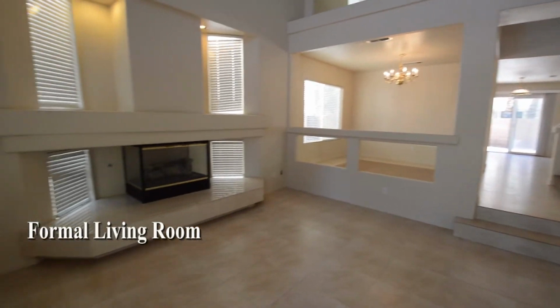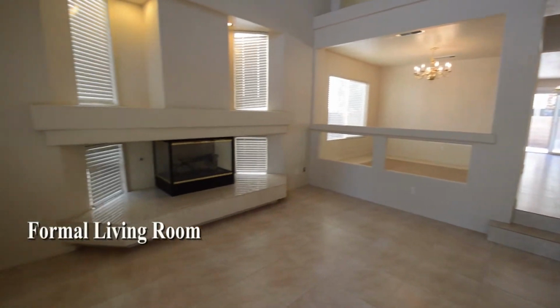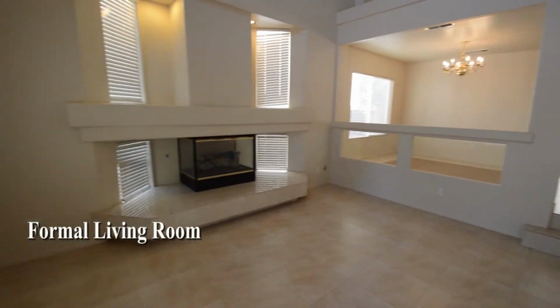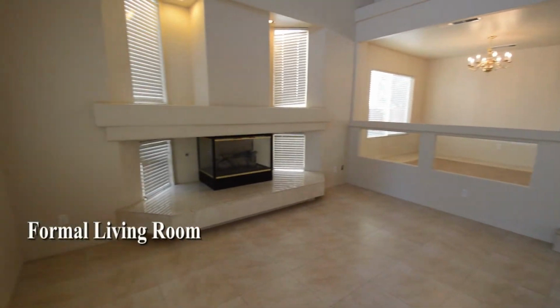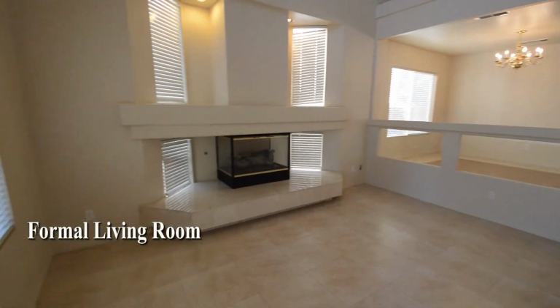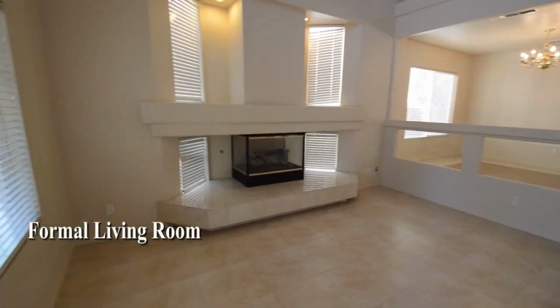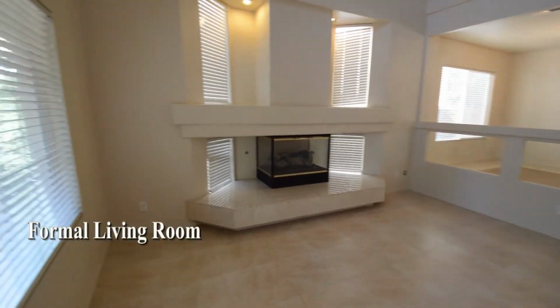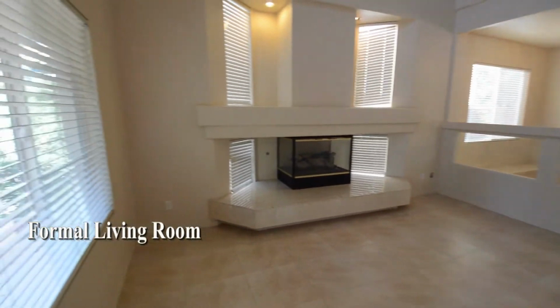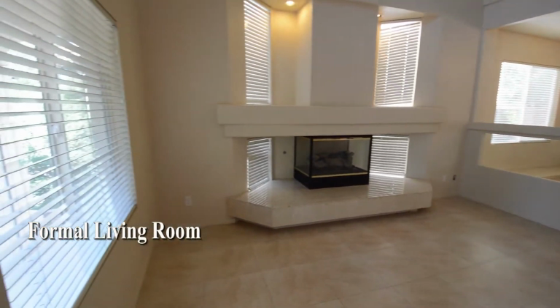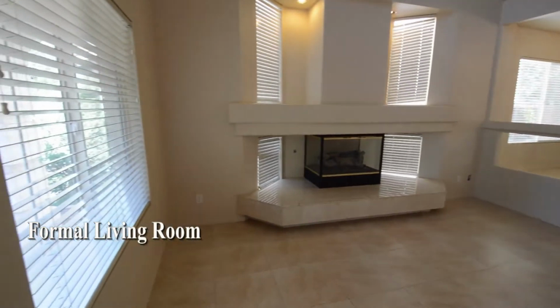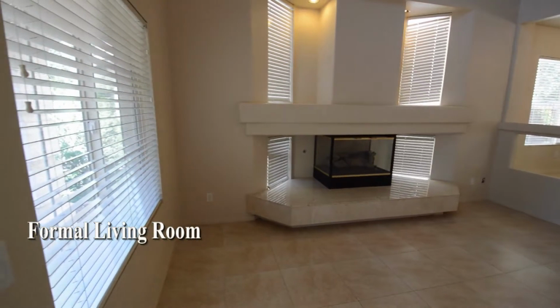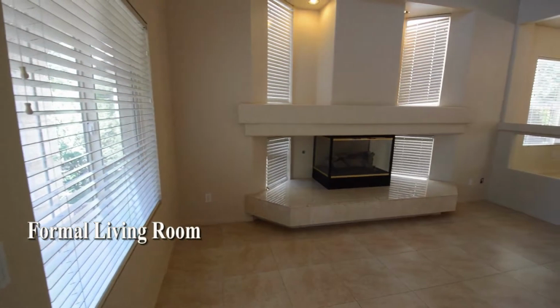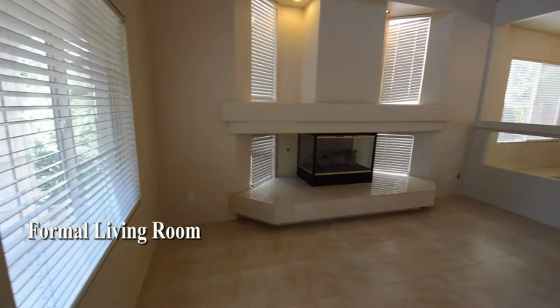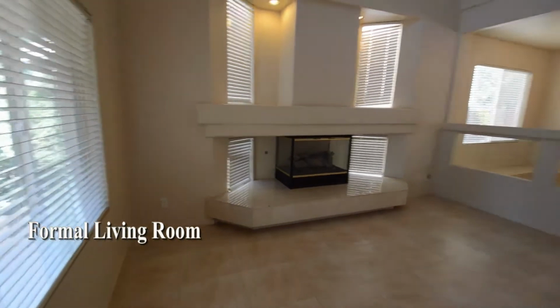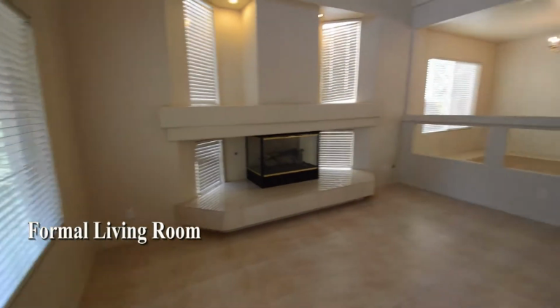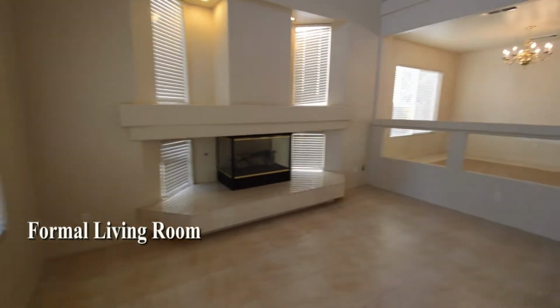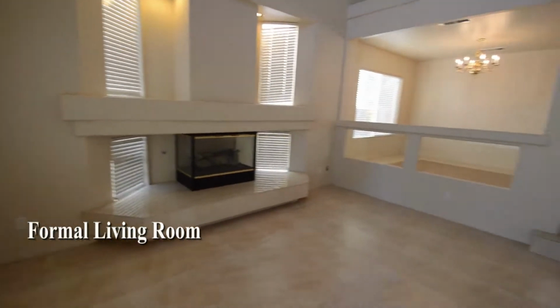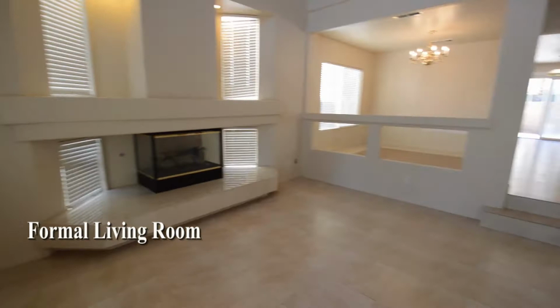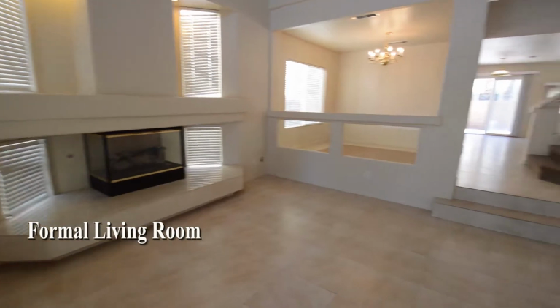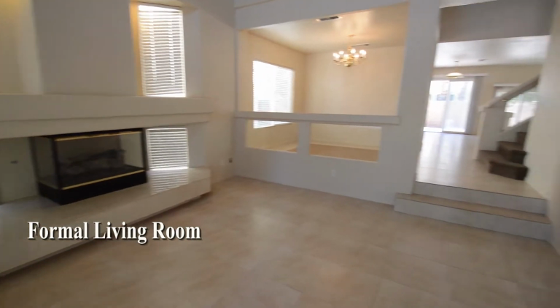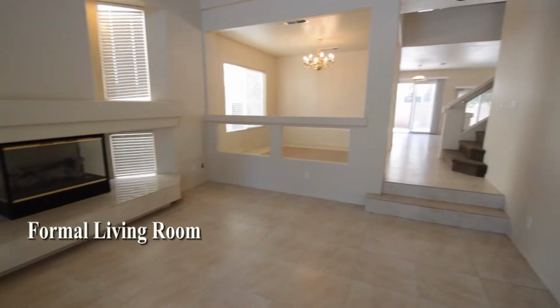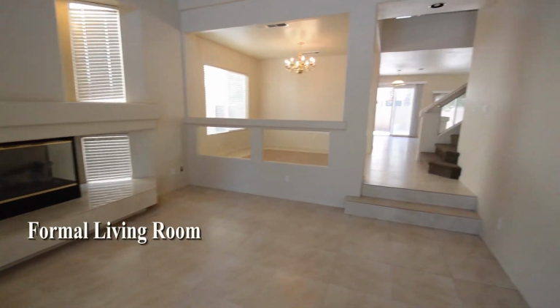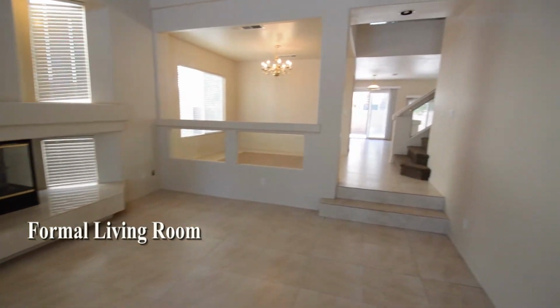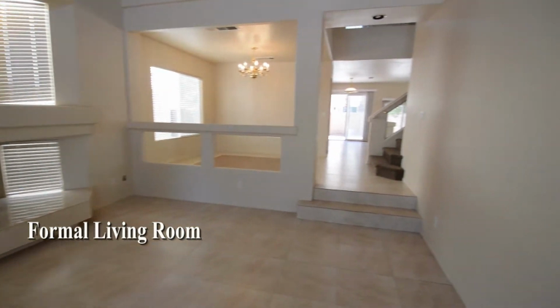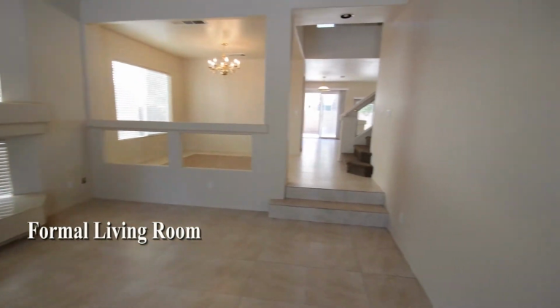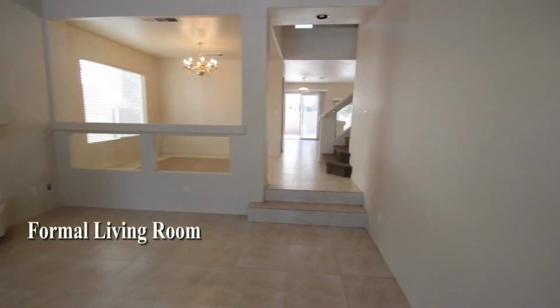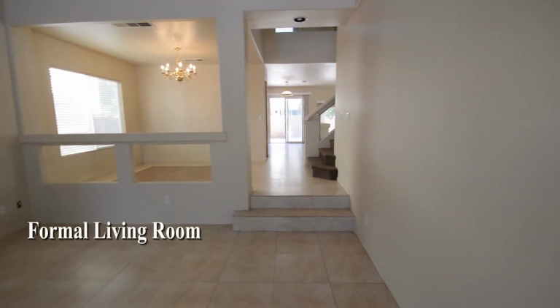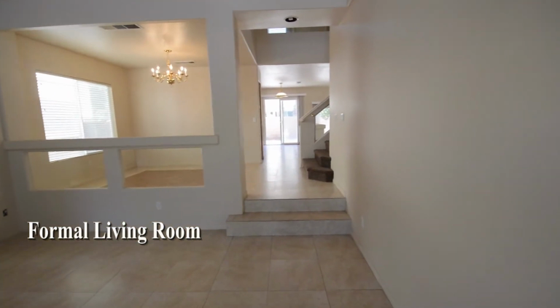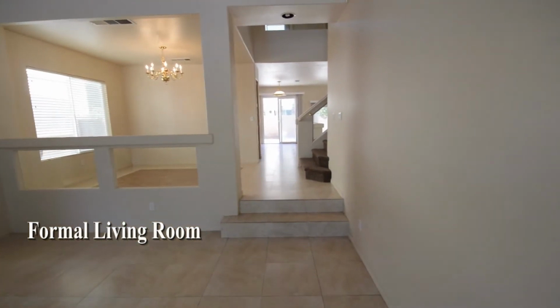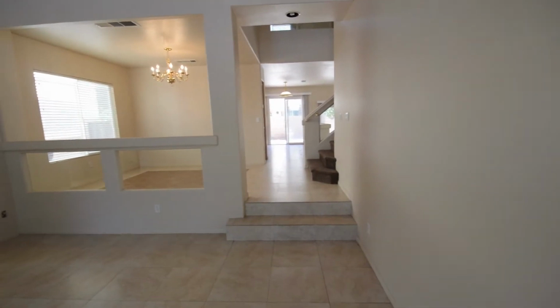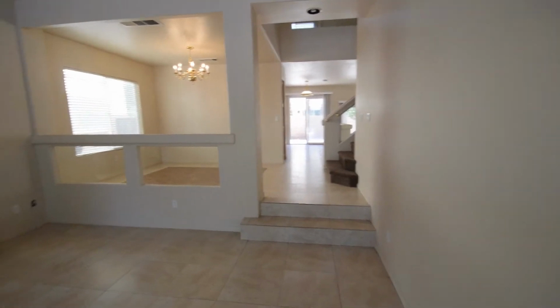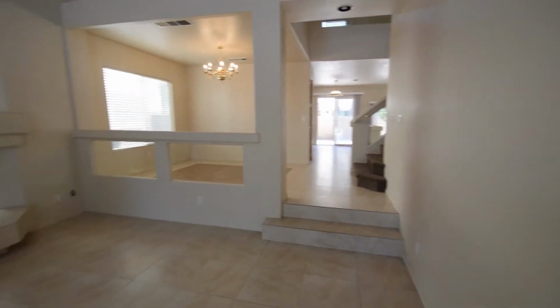The sunken living room has a tile floor, vaulted ceiling, window blinds, and a gas fireplace.